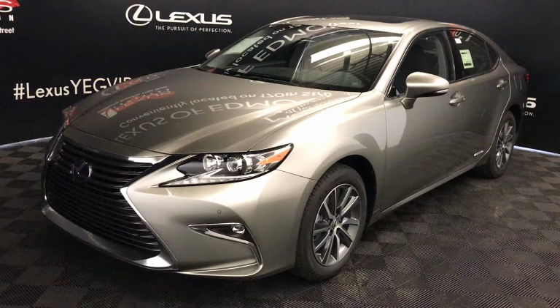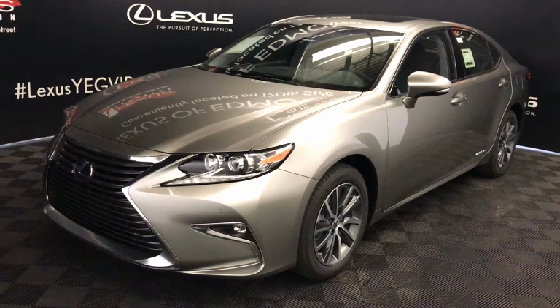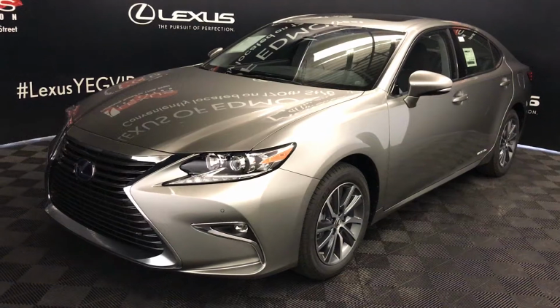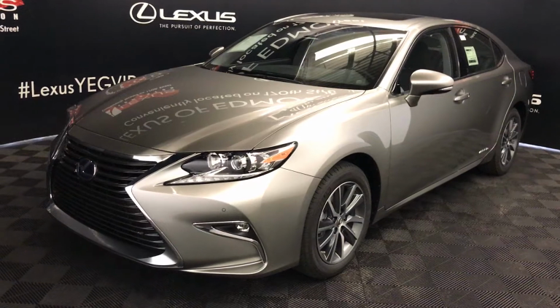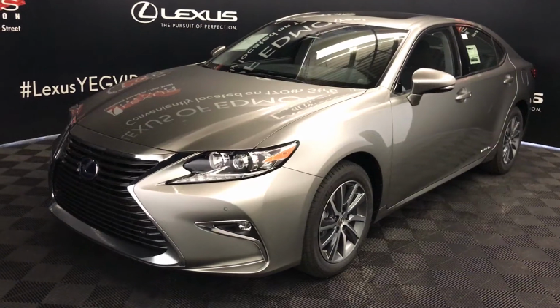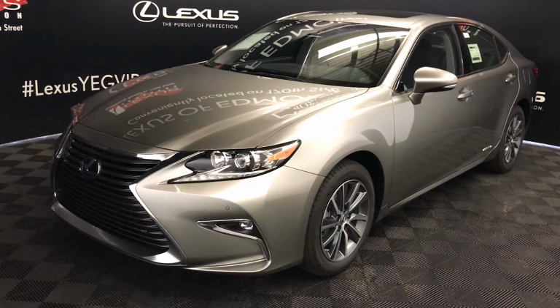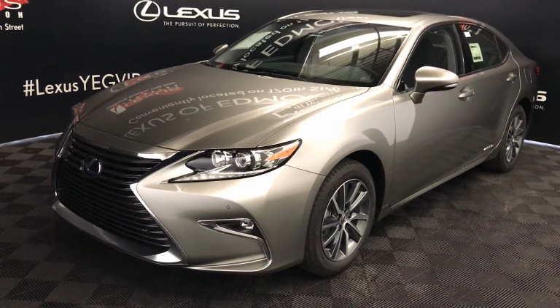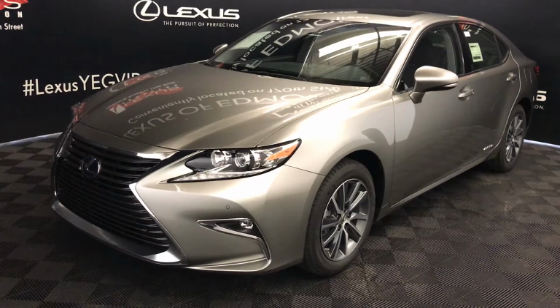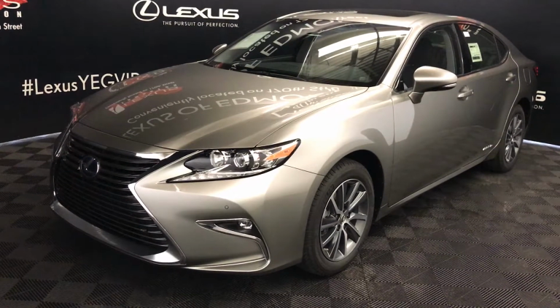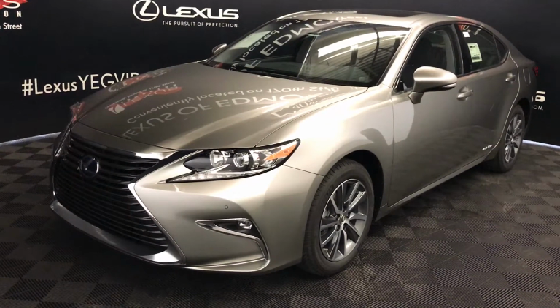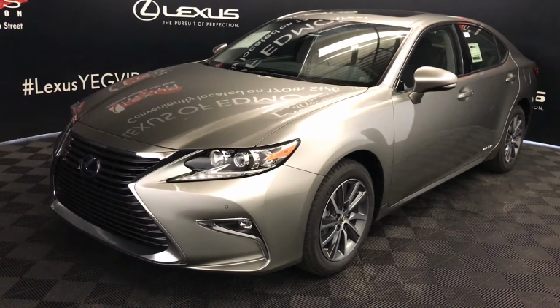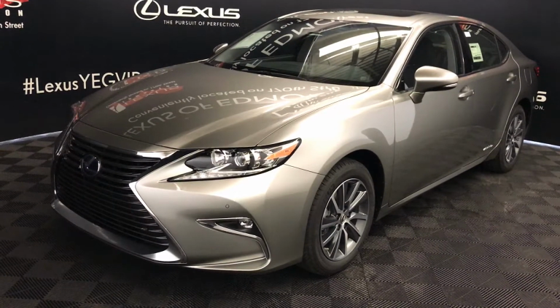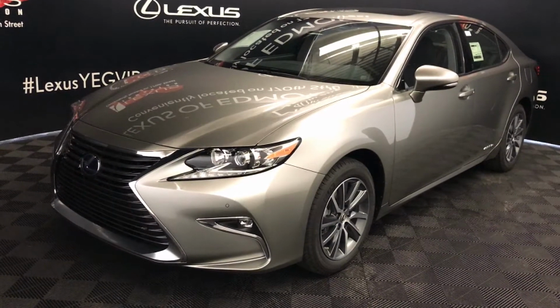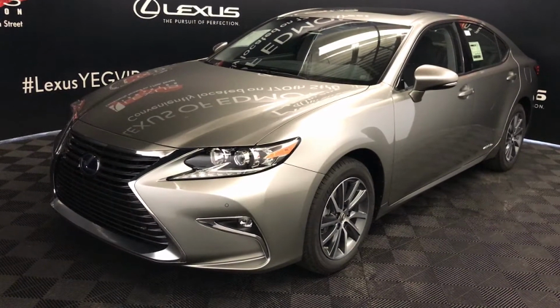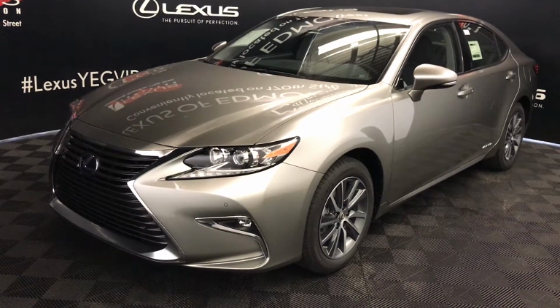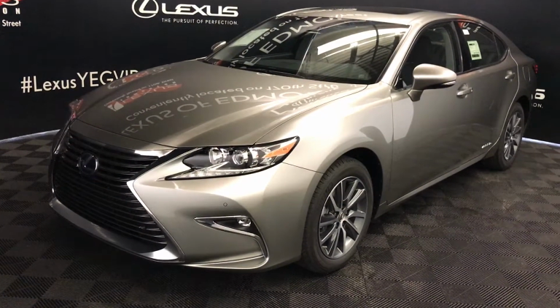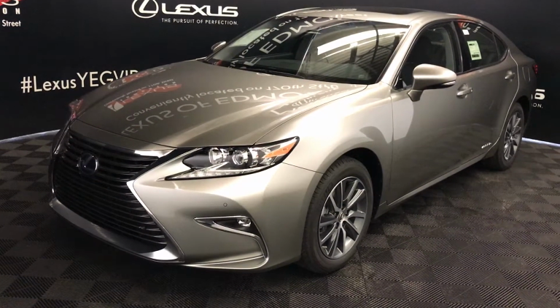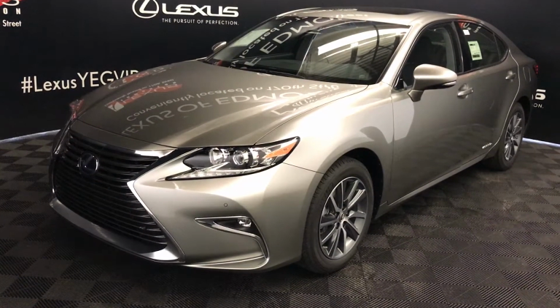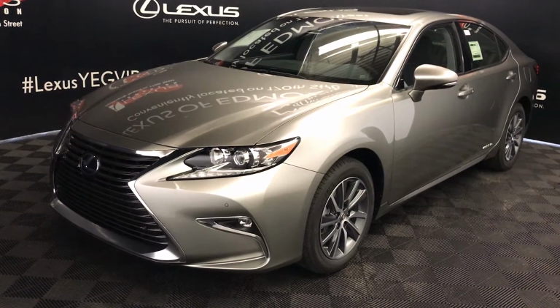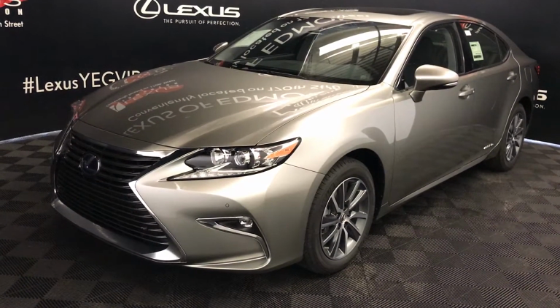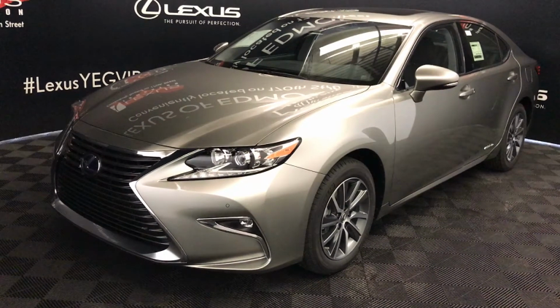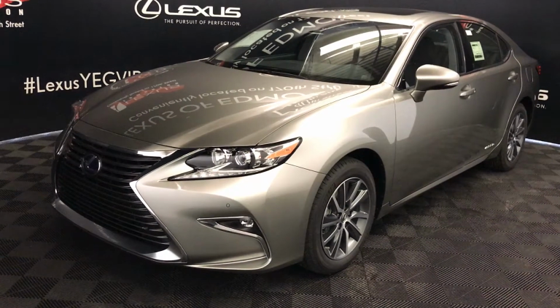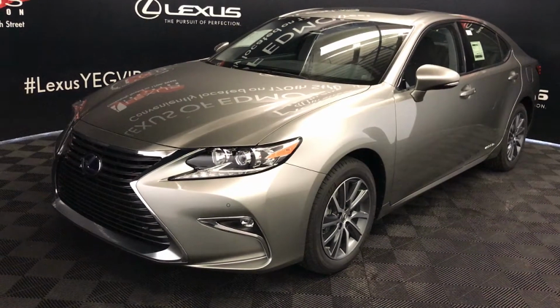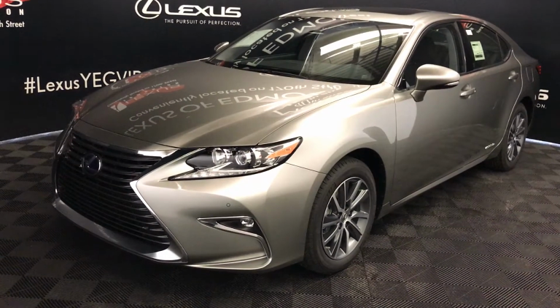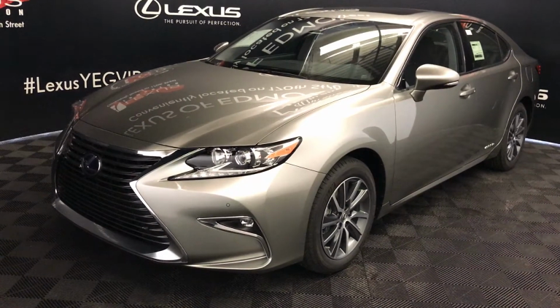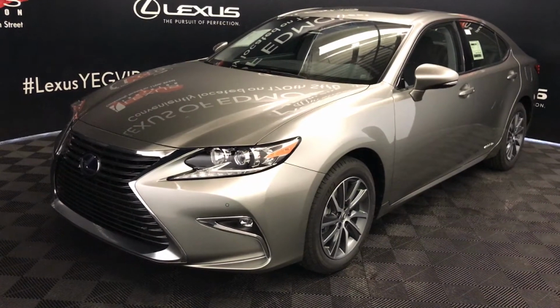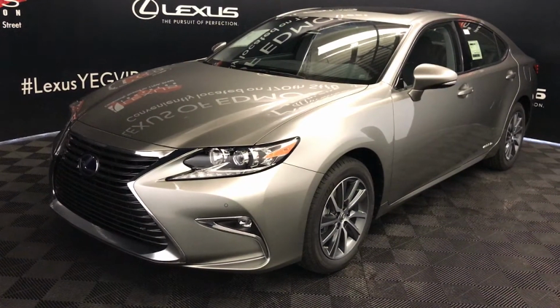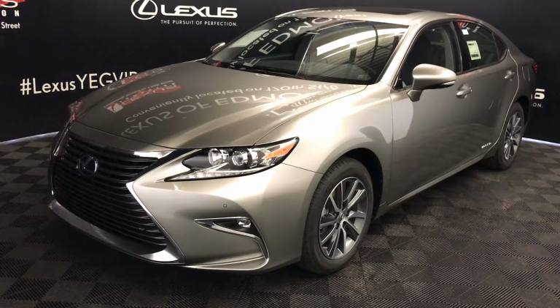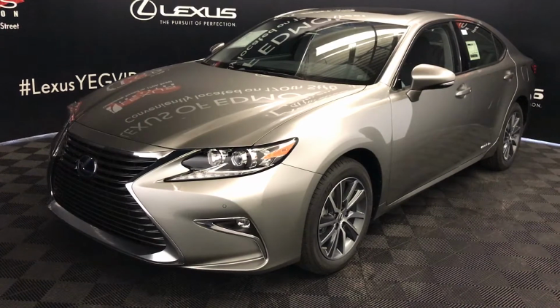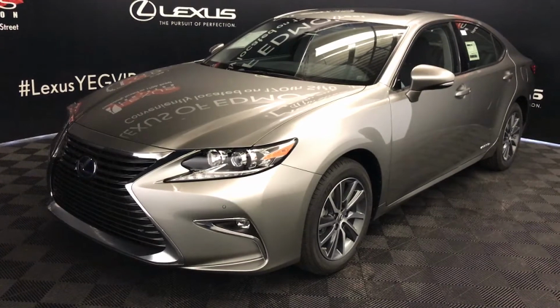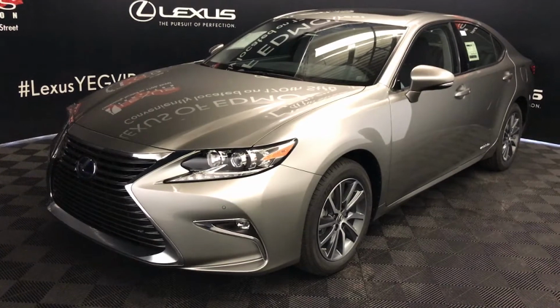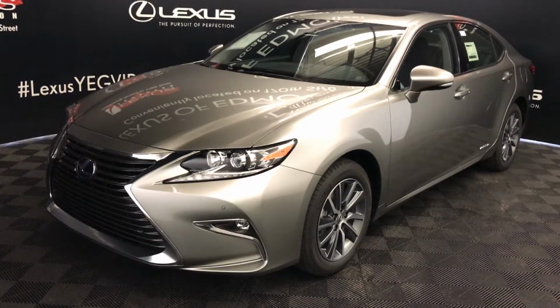Welcome to Lexus of Edmonton. We are located off 111th Ave and 170th Street, Edmonton, Alberta, Canada.